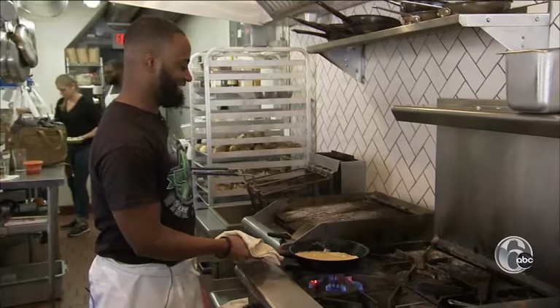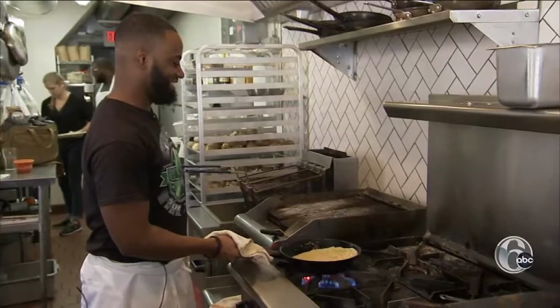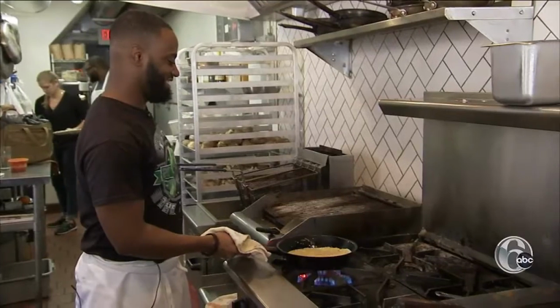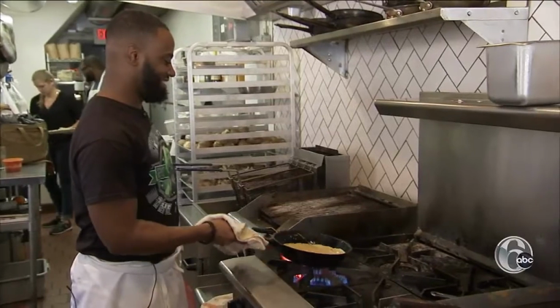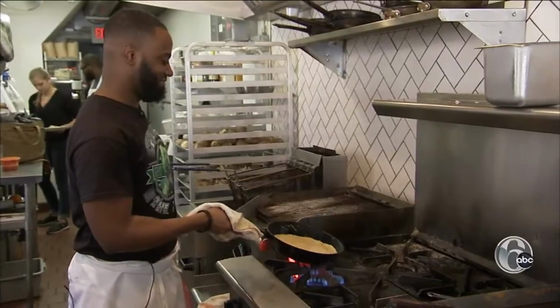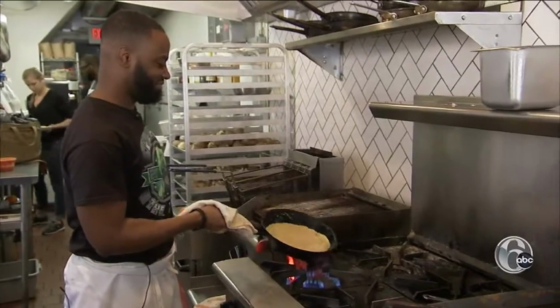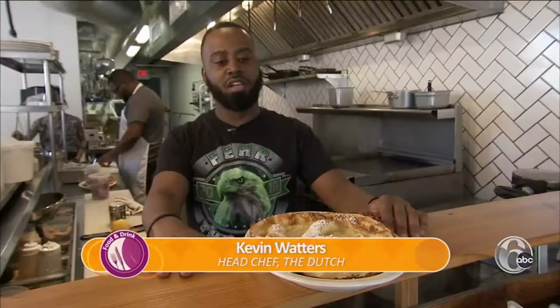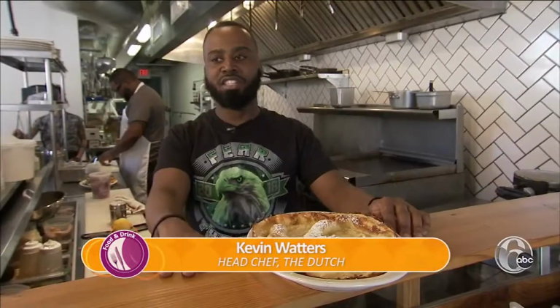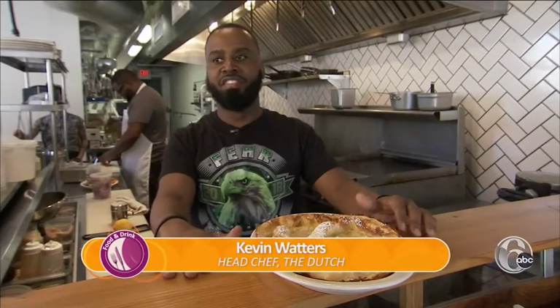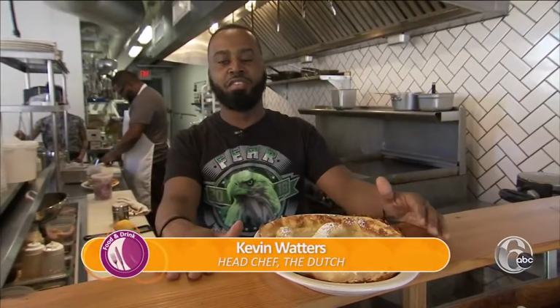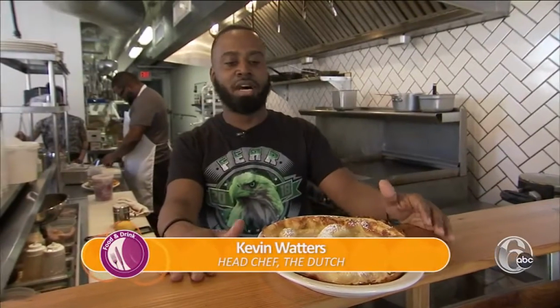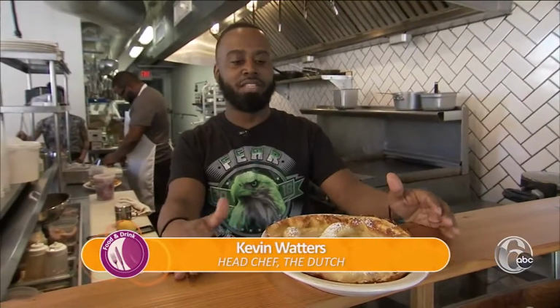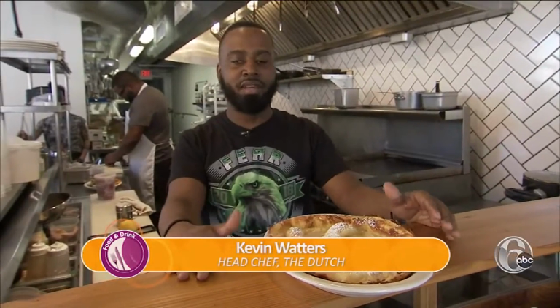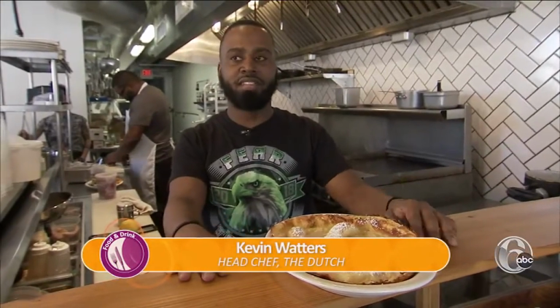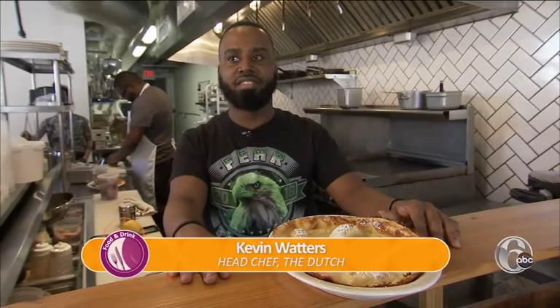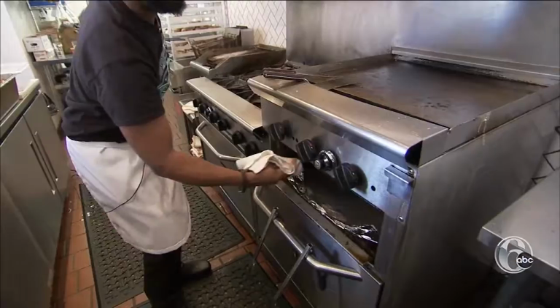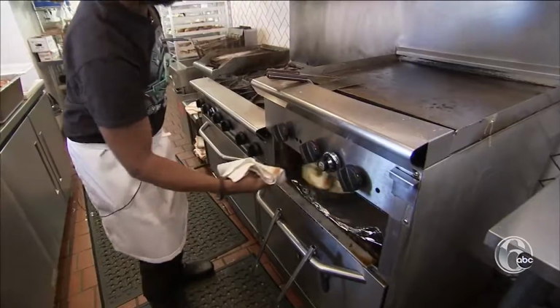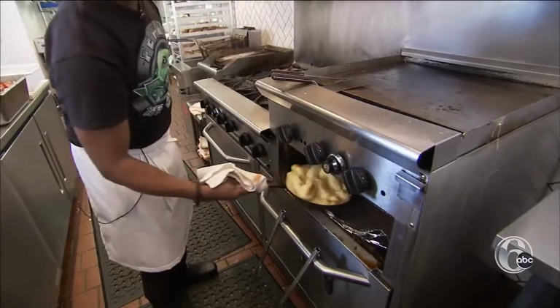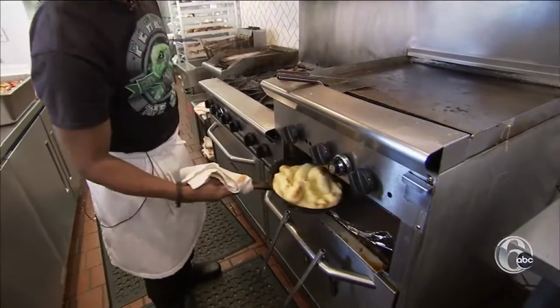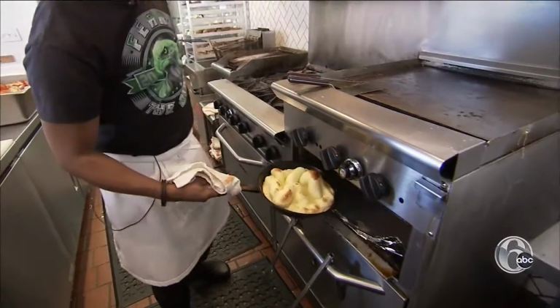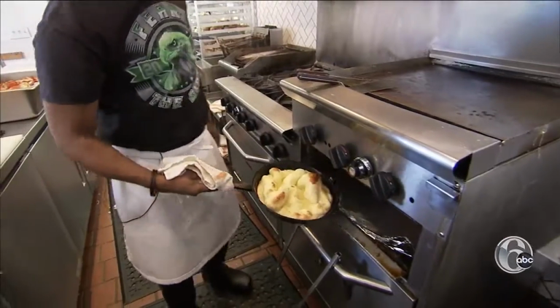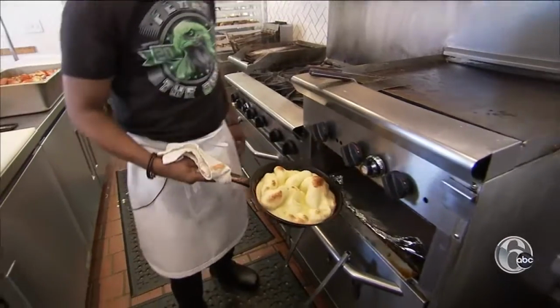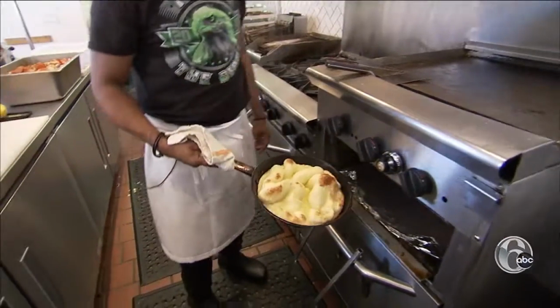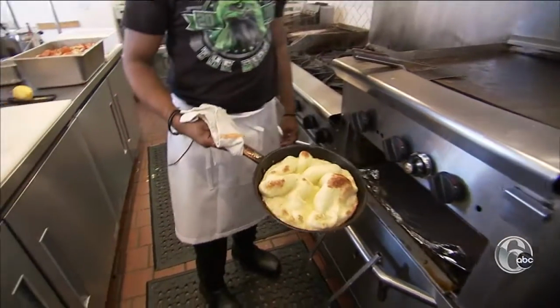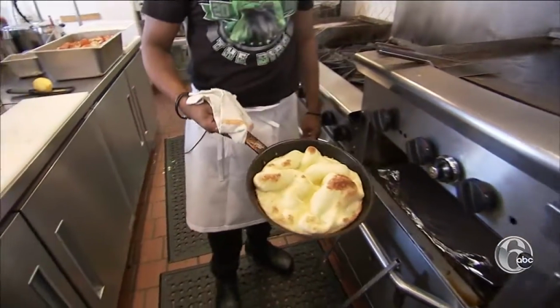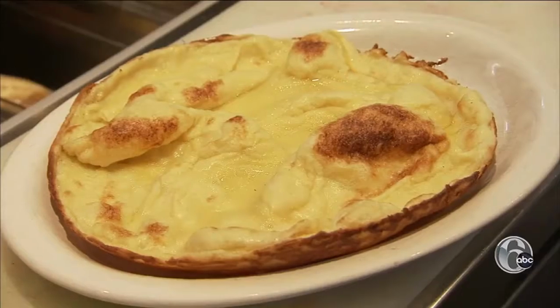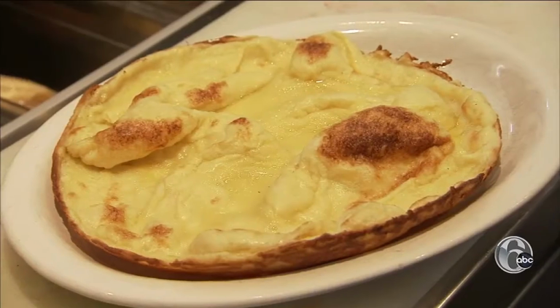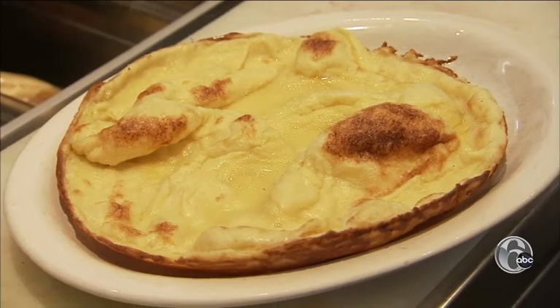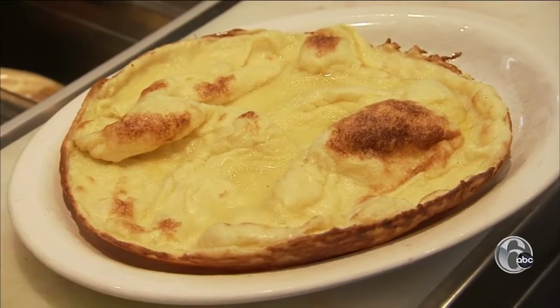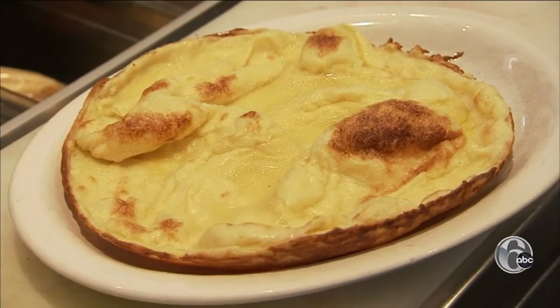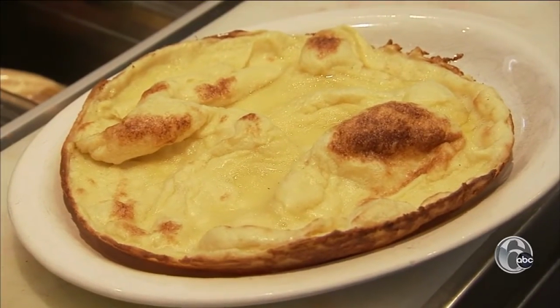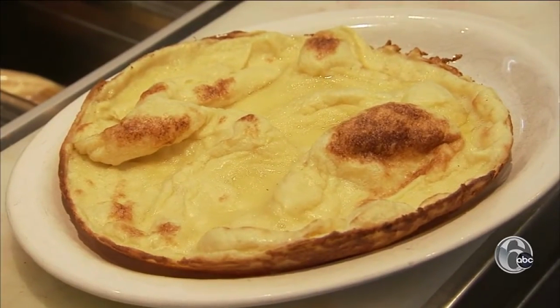Put in a cast iron pan, goes in the oven for about 10 minutes, comes out nice and puffy, then it slowly deflates.